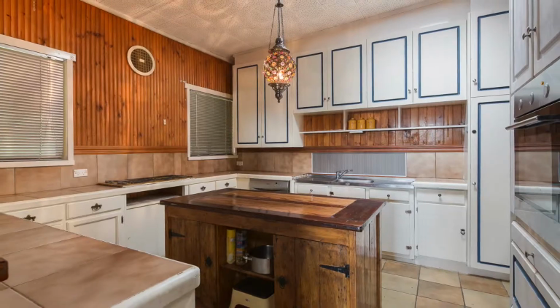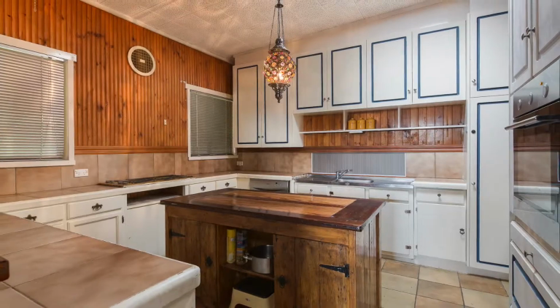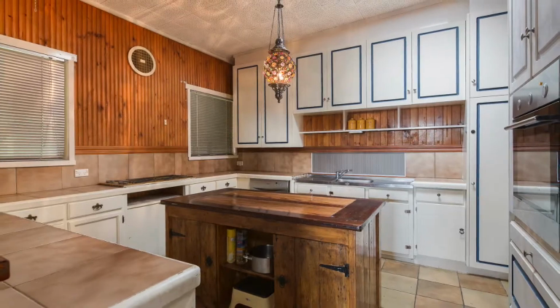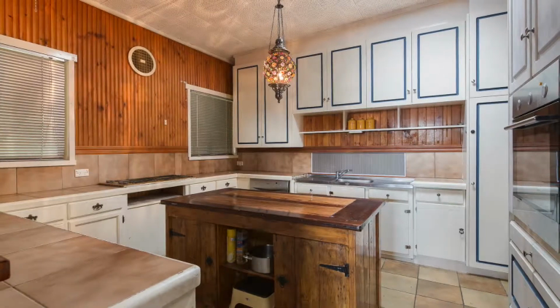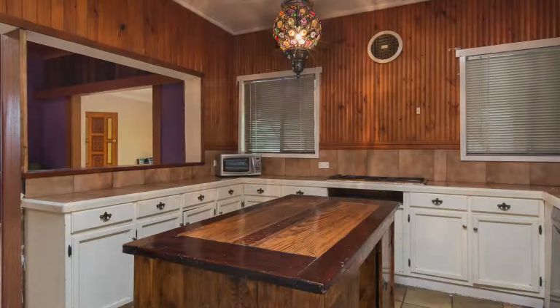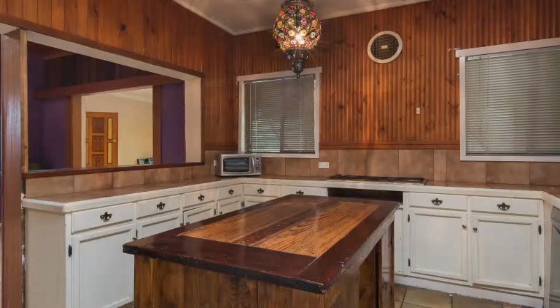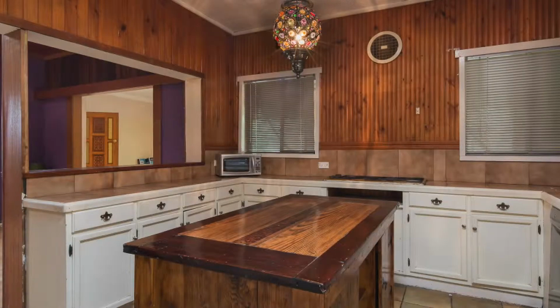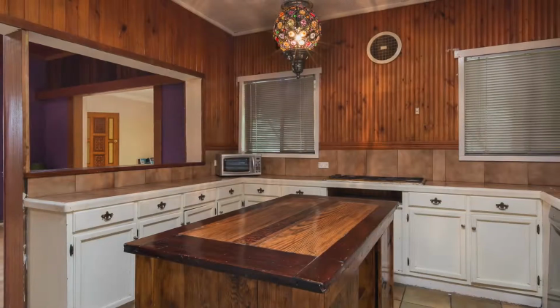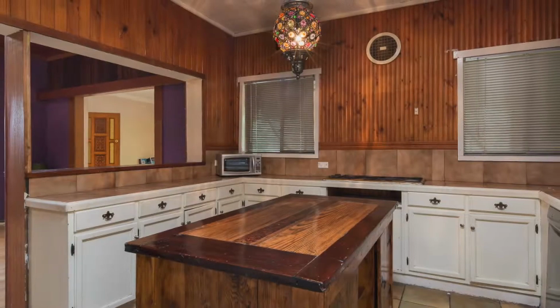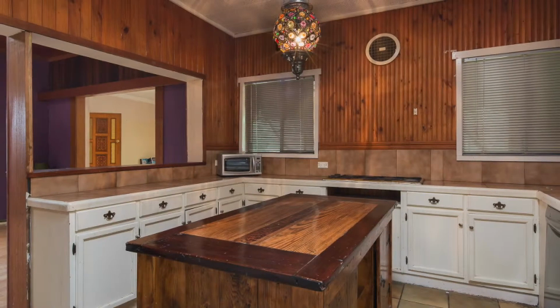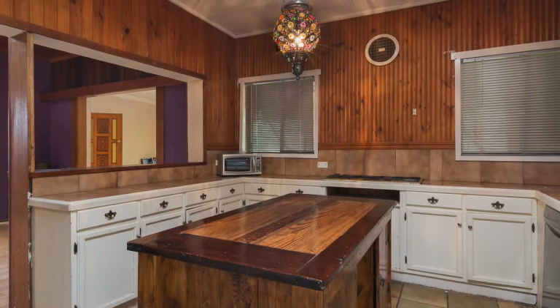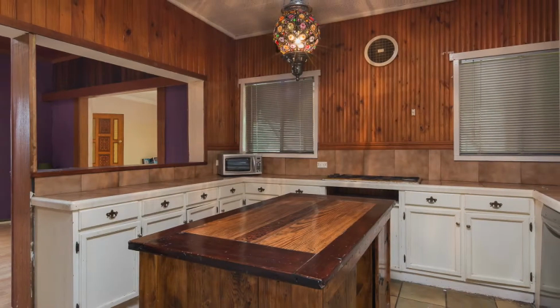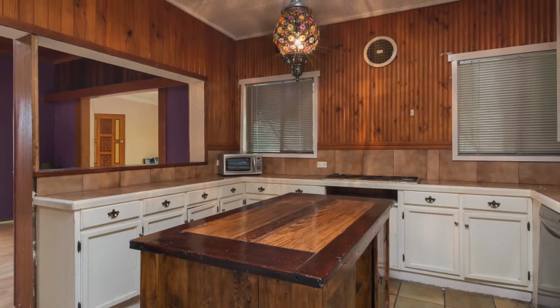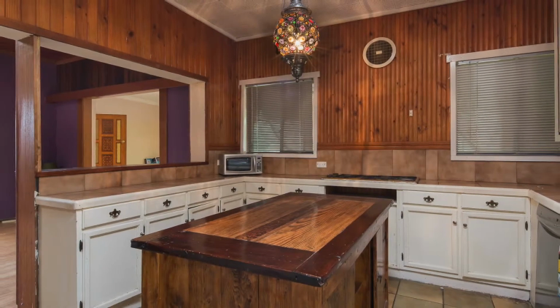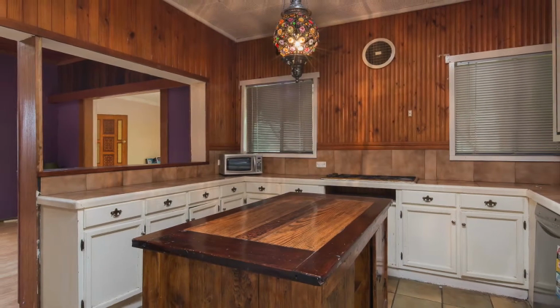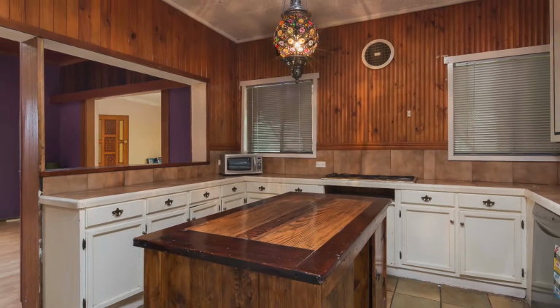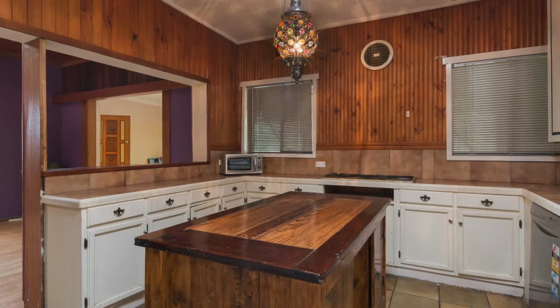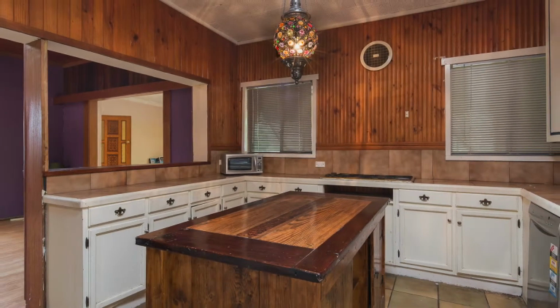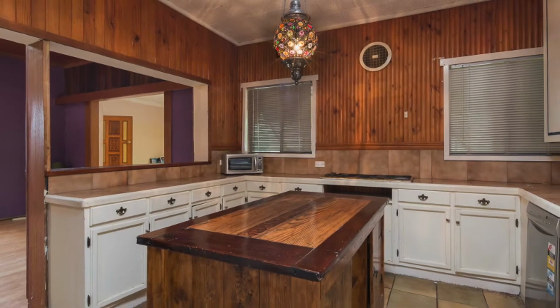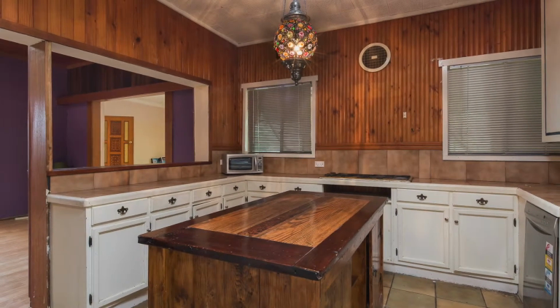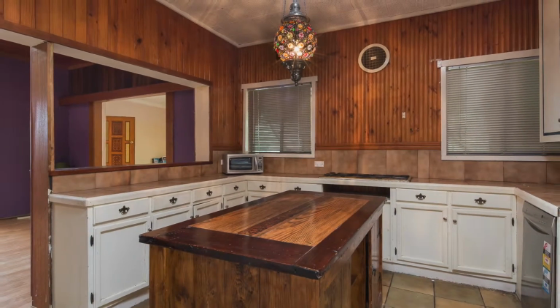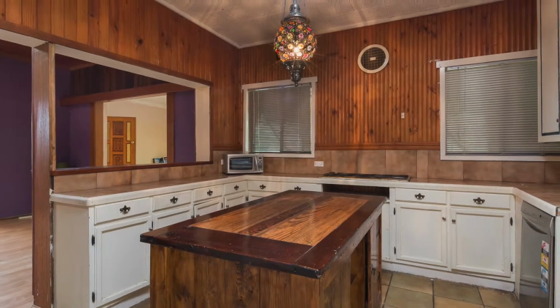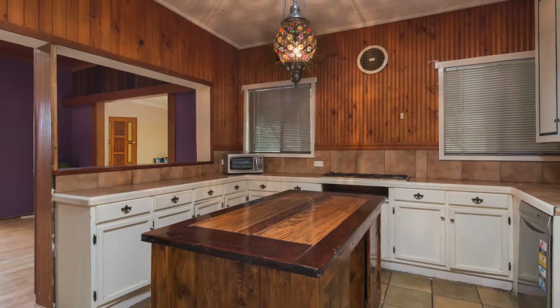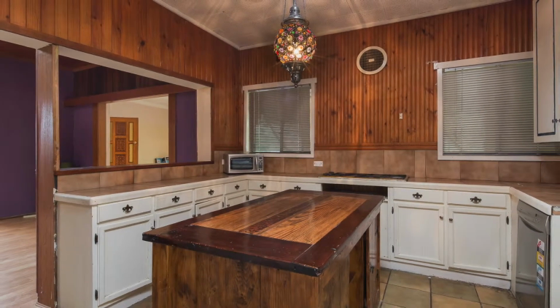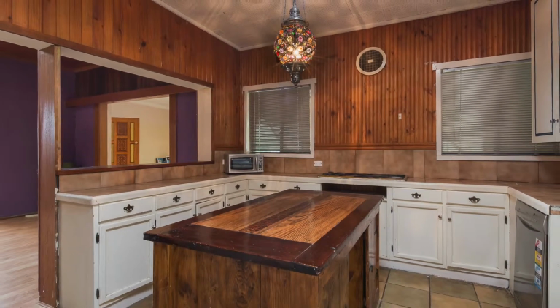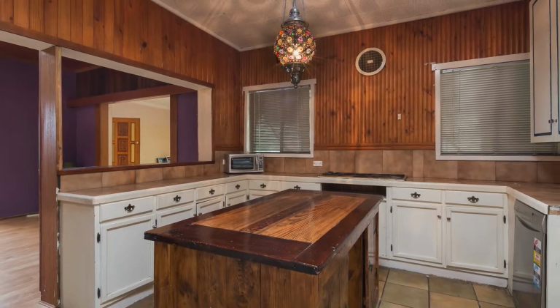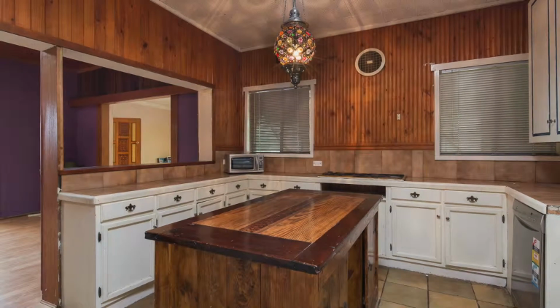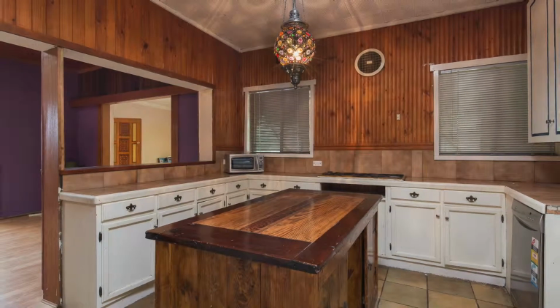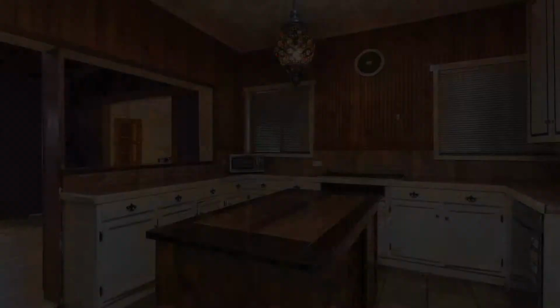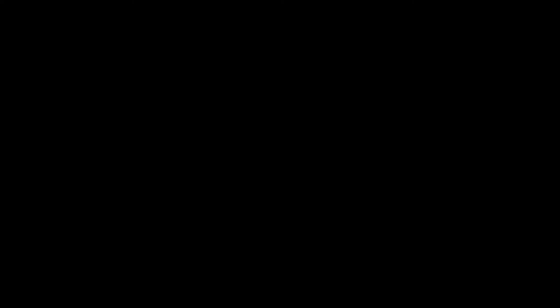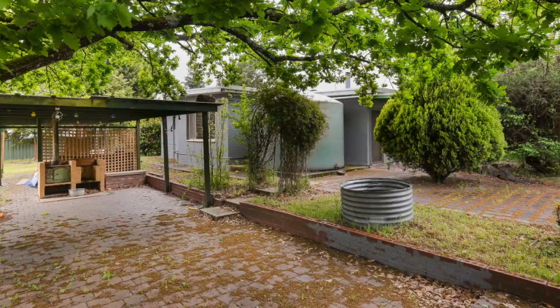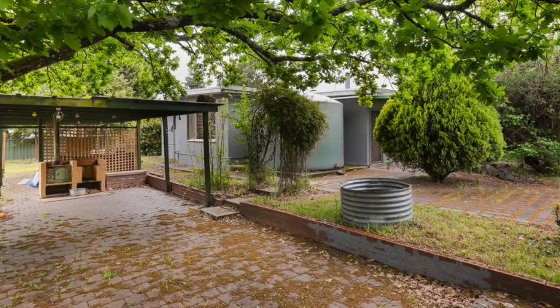The kitchen is a mix of timber and tiles, with an eclectic pendant light as the centre feature.